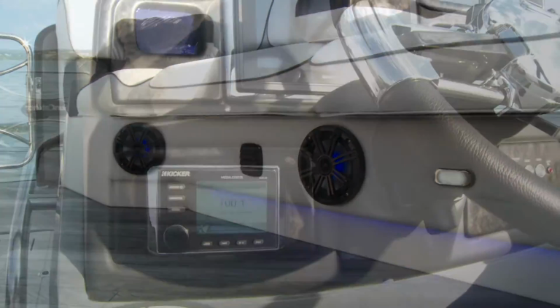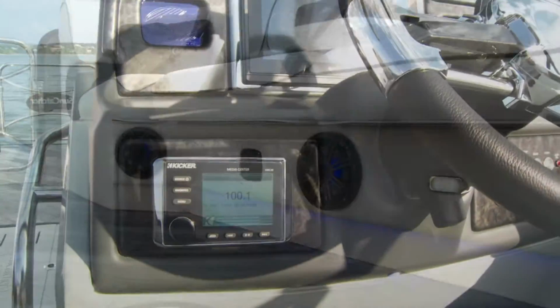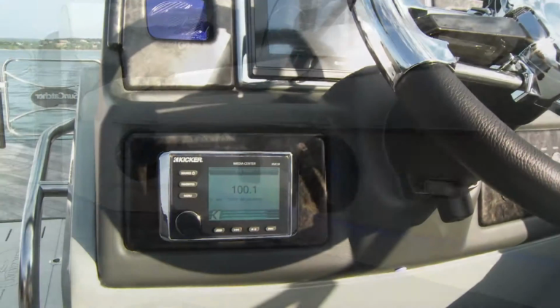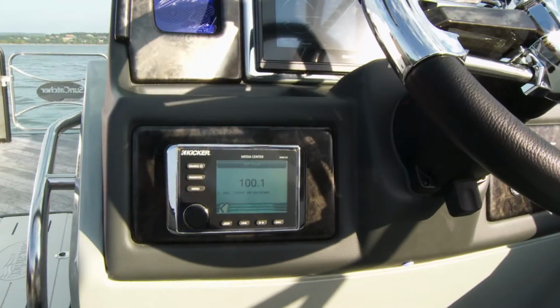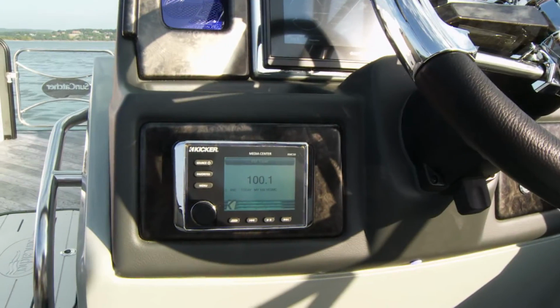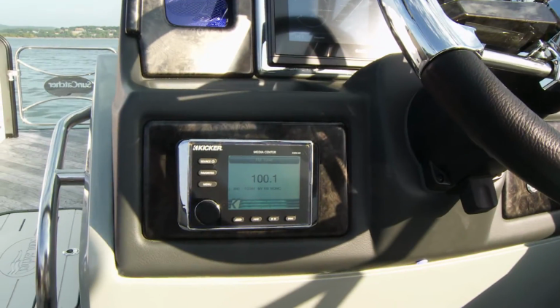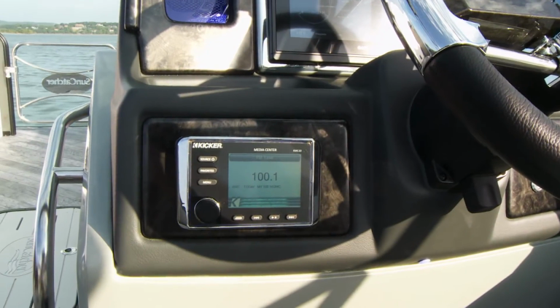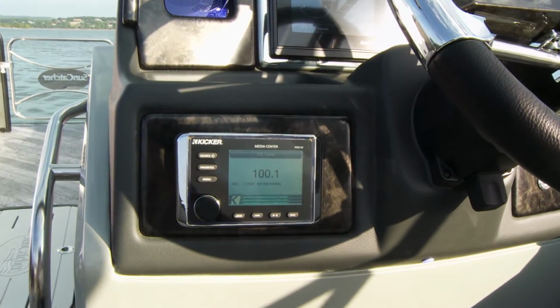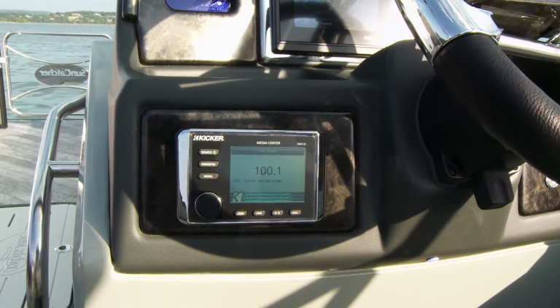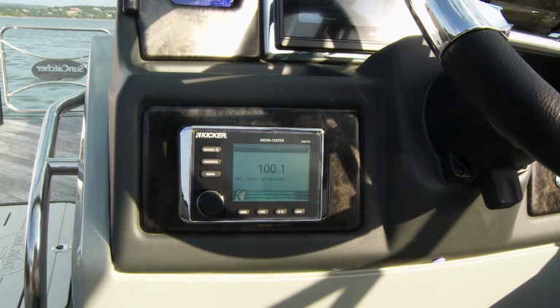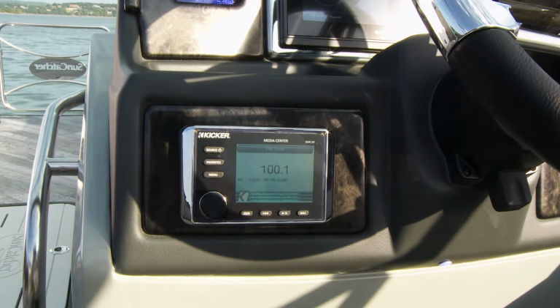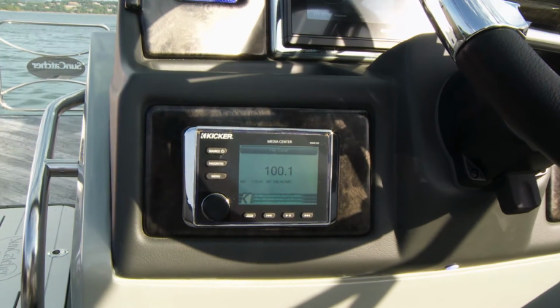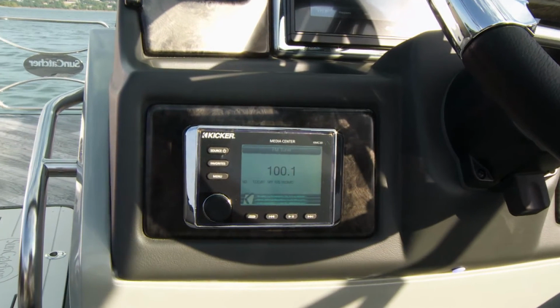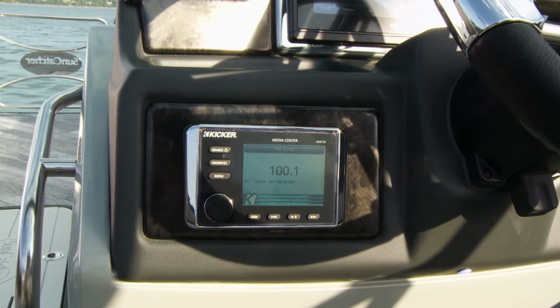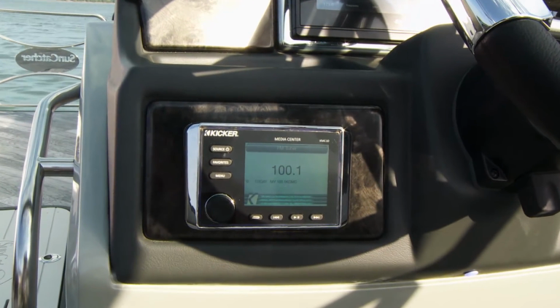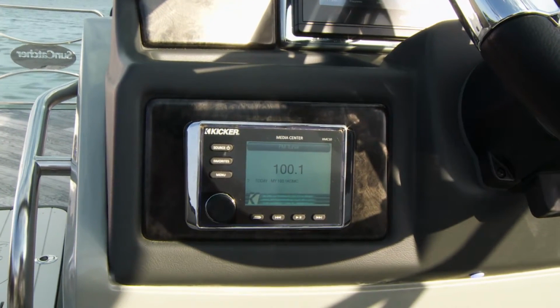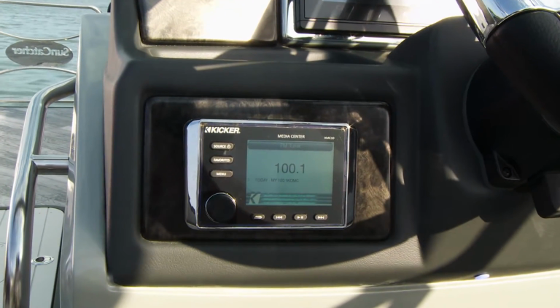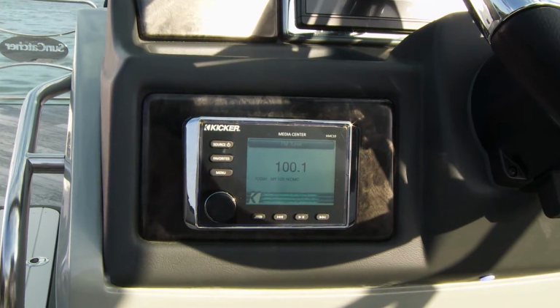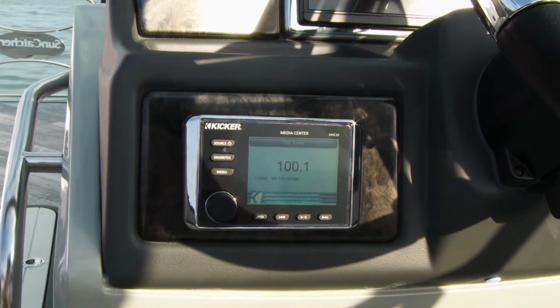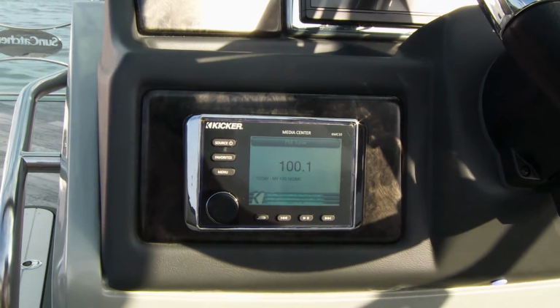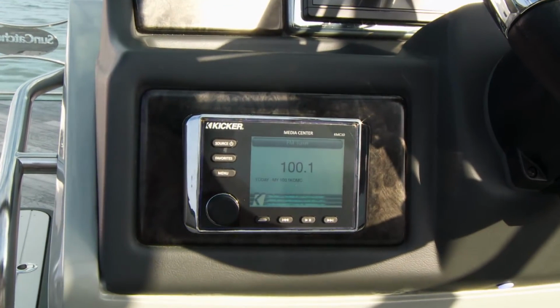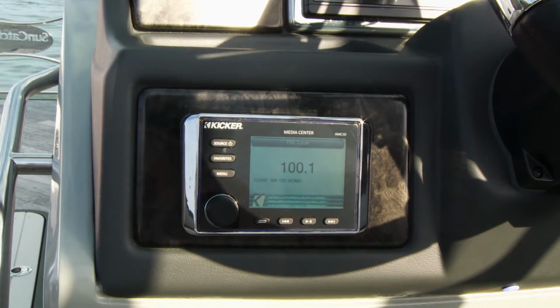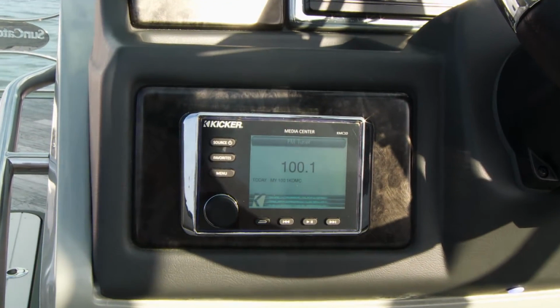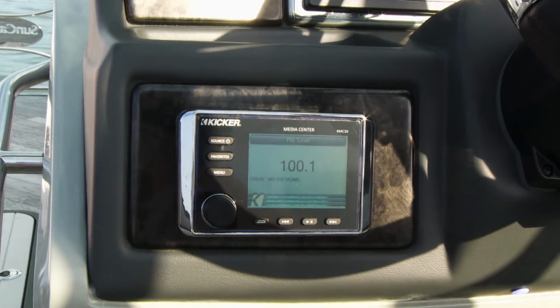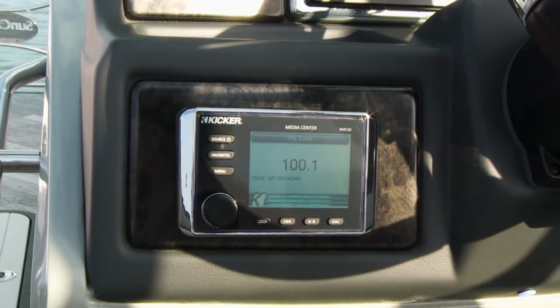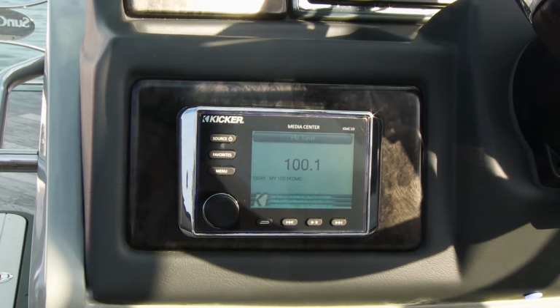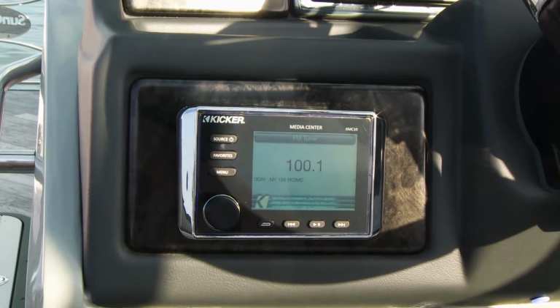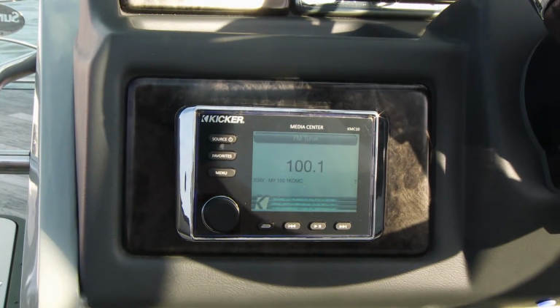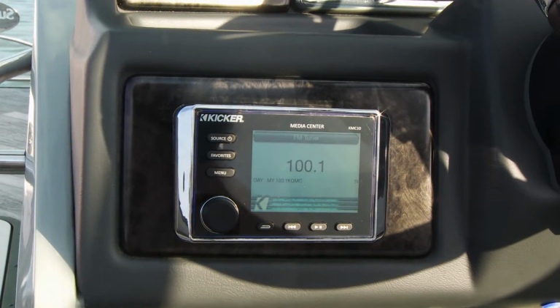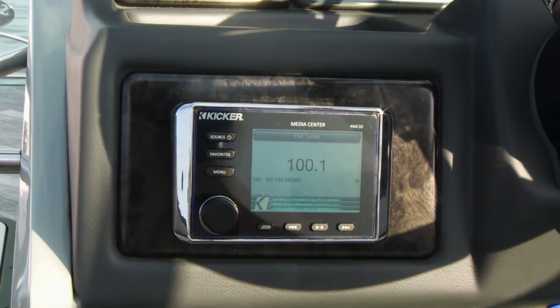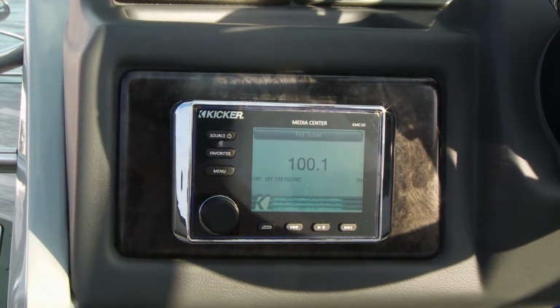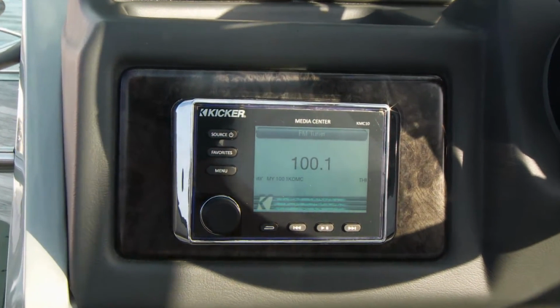The Kickr stereo features eight speakers, upgraded external remote, and powered subwoofer for supreme listening pleasure.